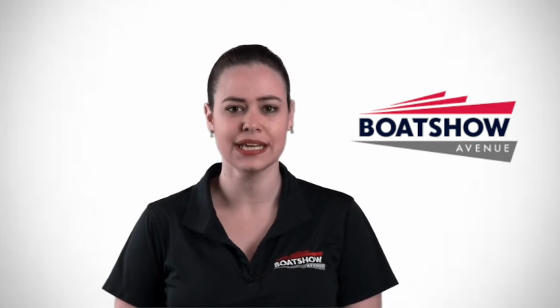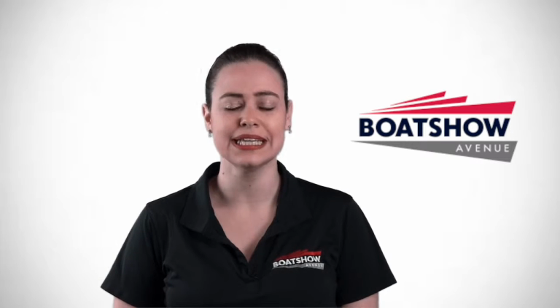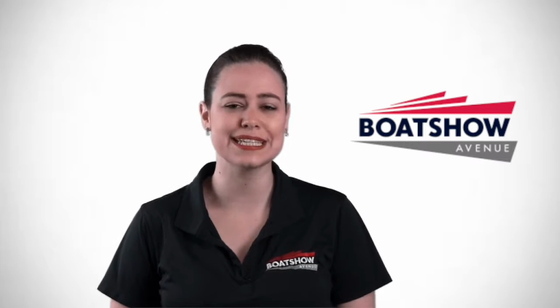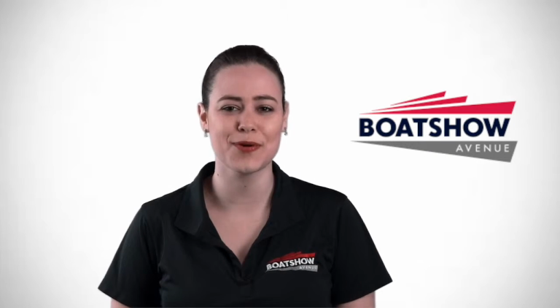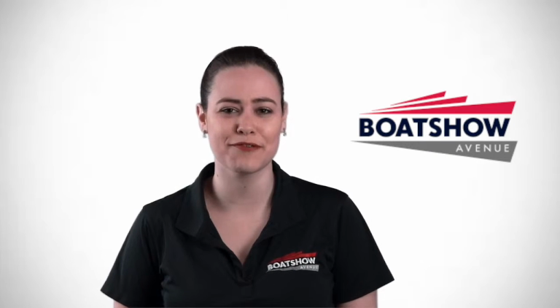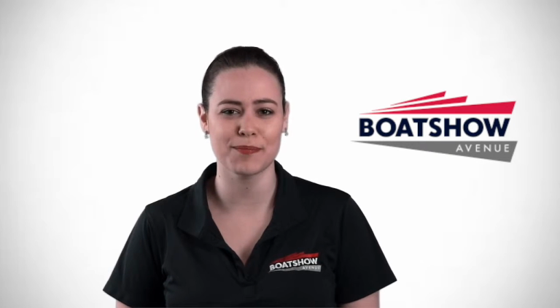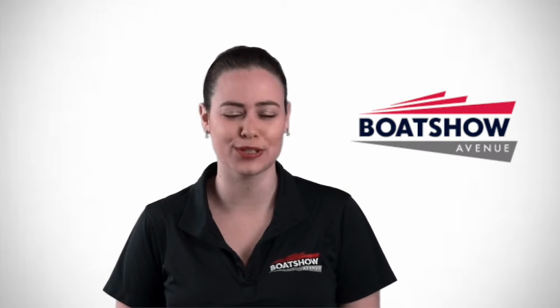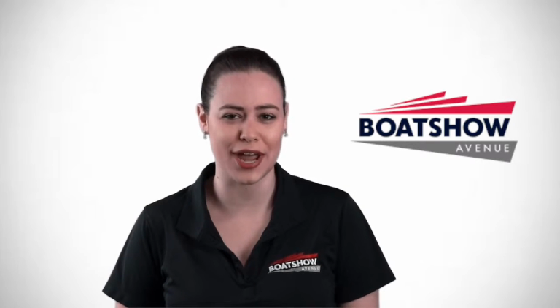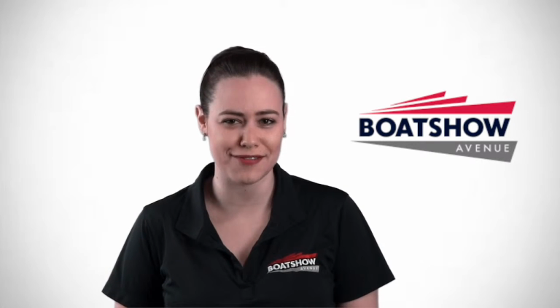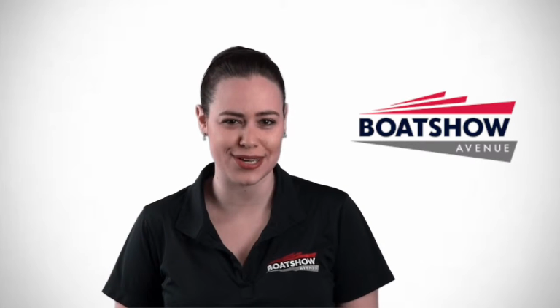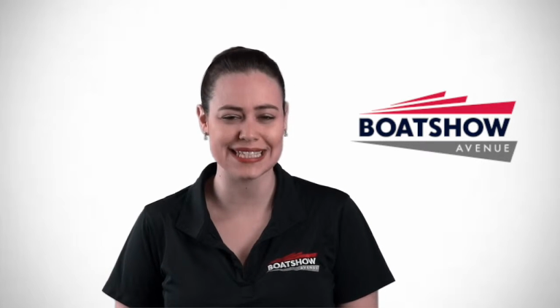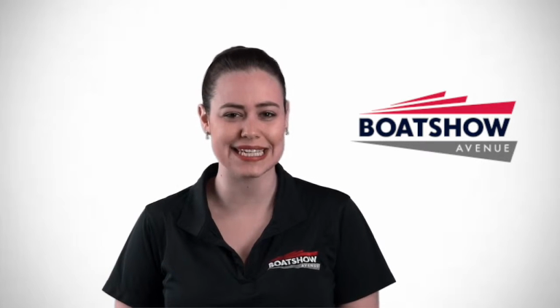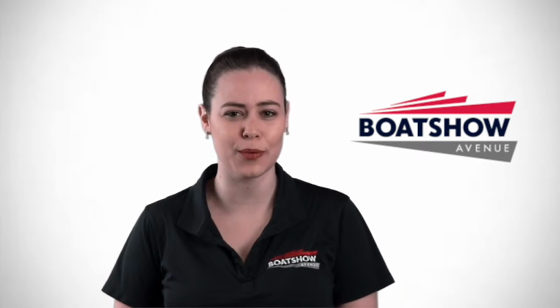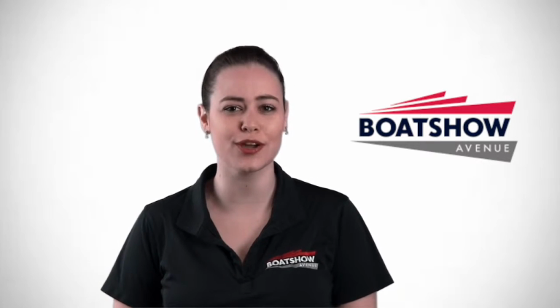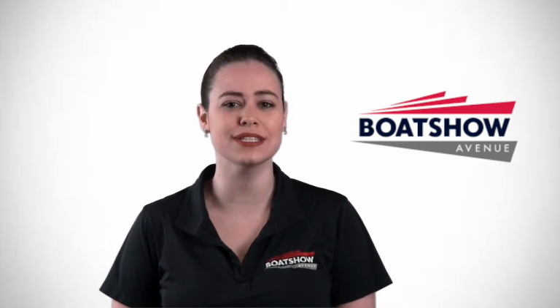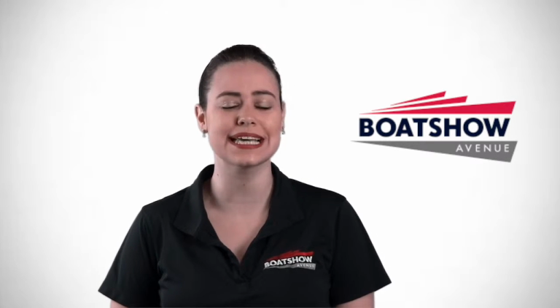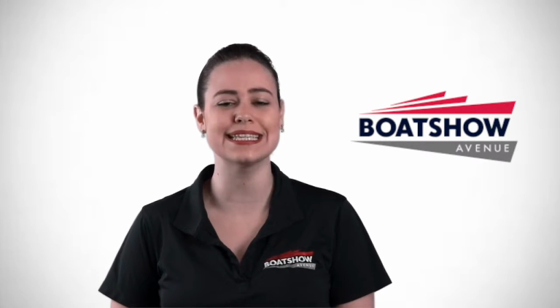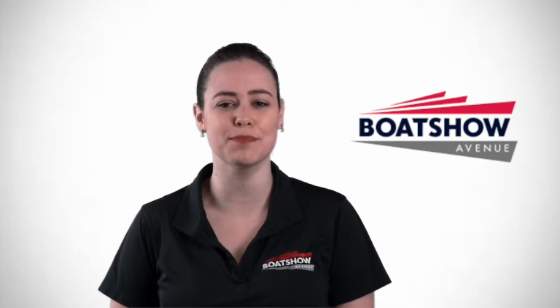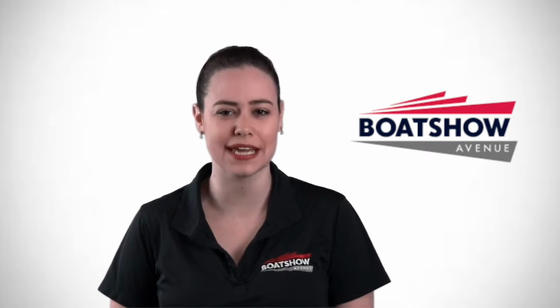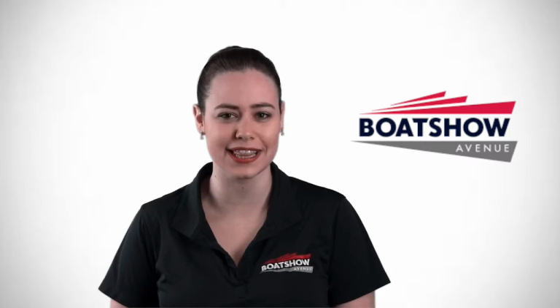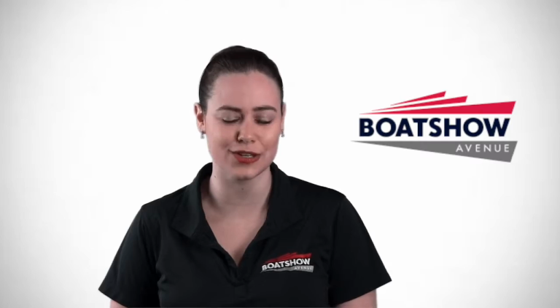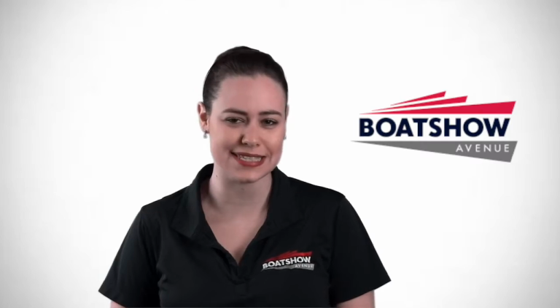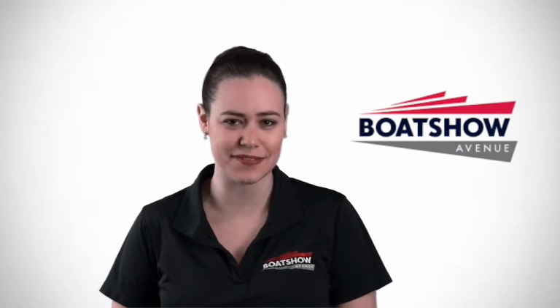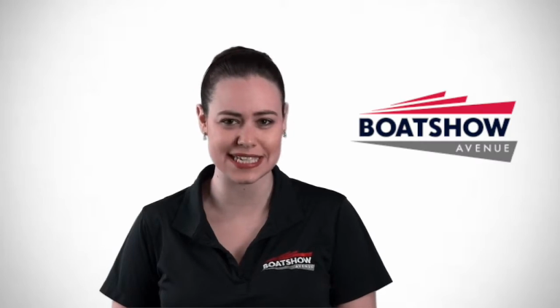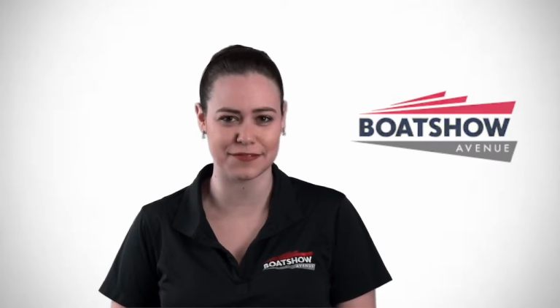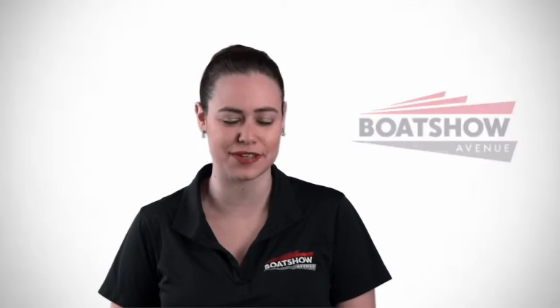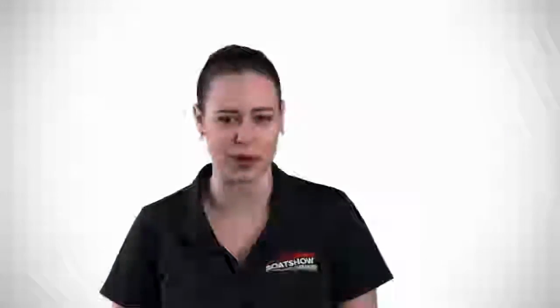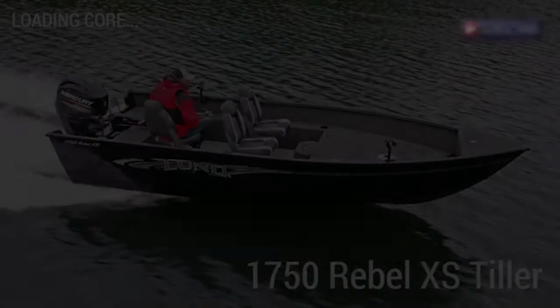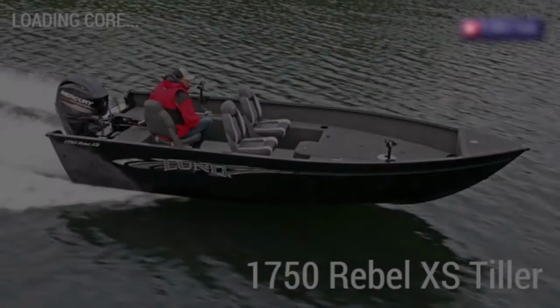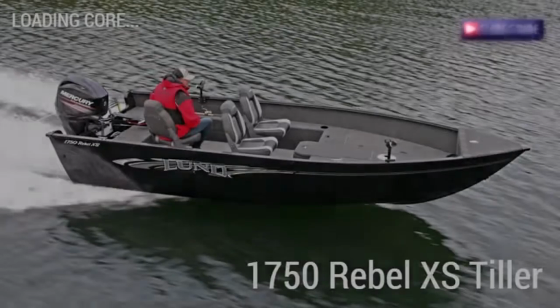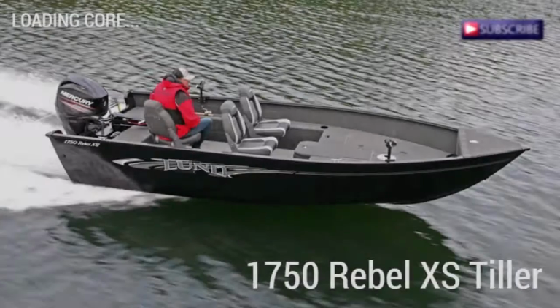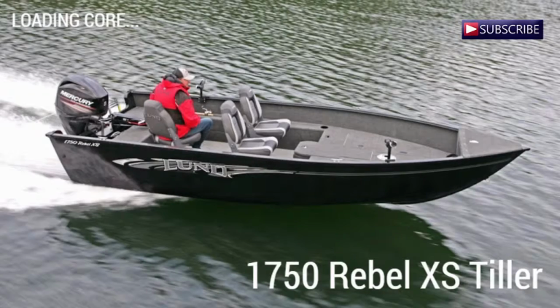This is Morgan from Boat Show Avenue, and today we are going to take a sneak peek at the new 1750 Rebel XS Tiller.